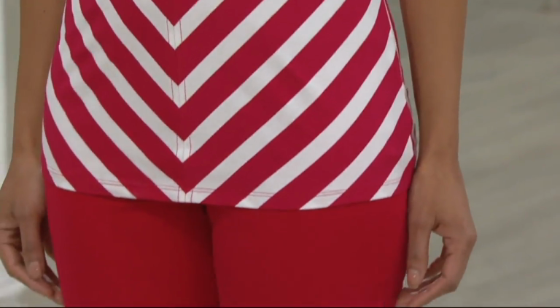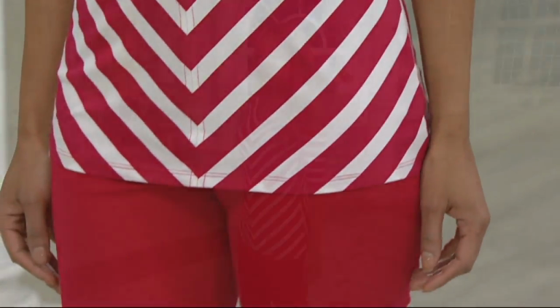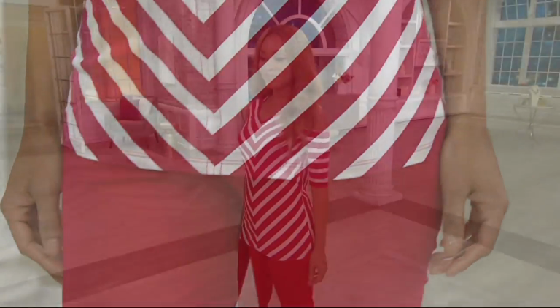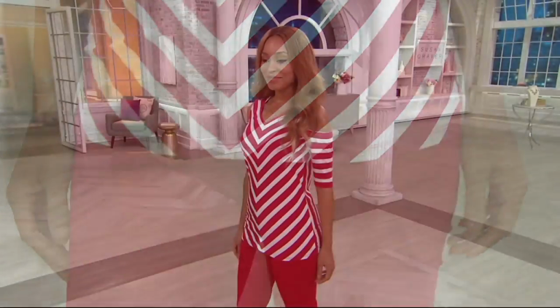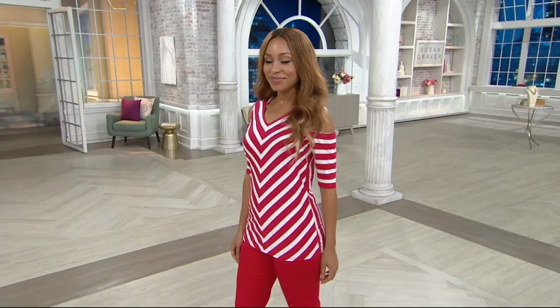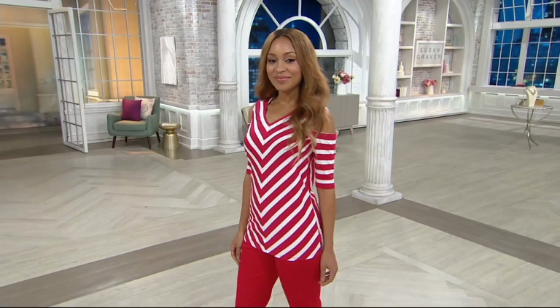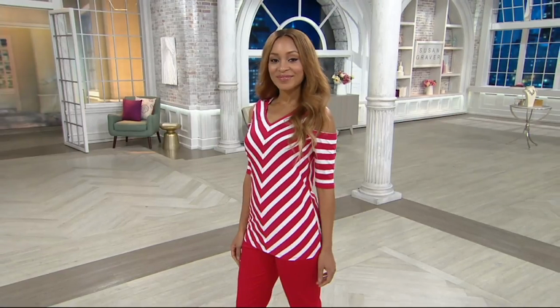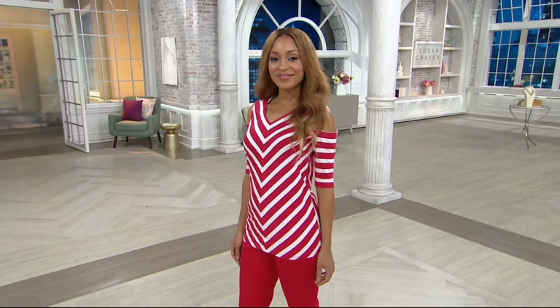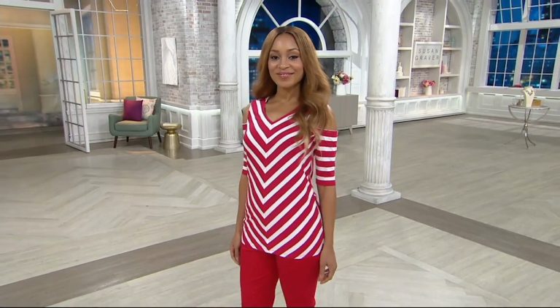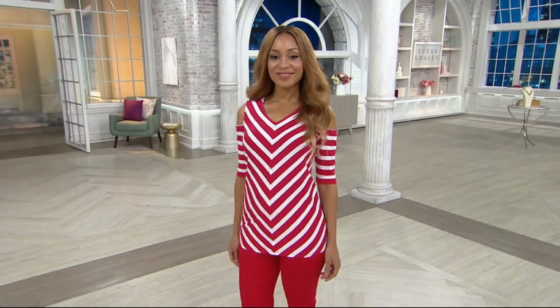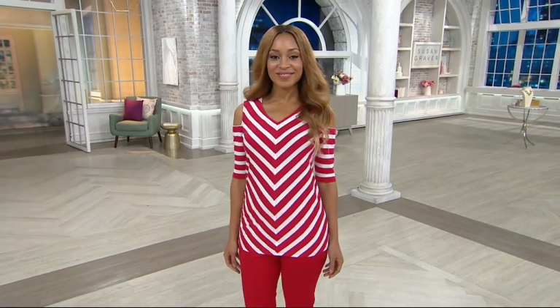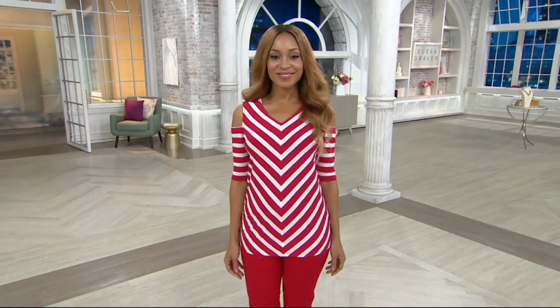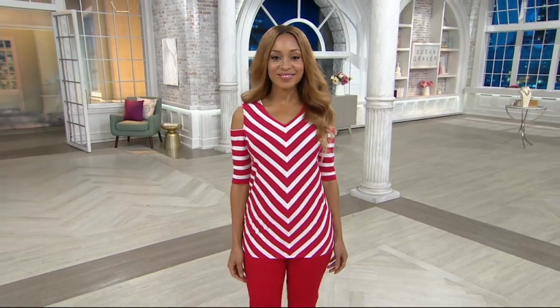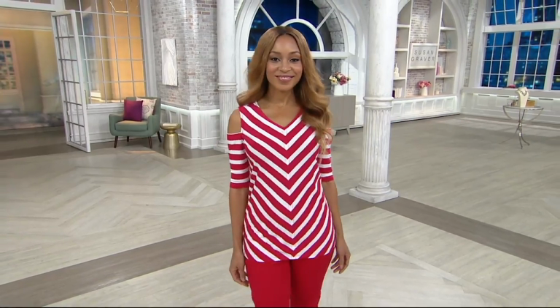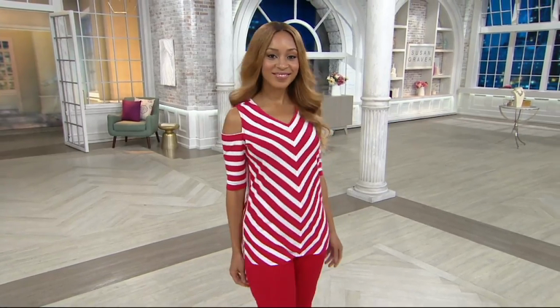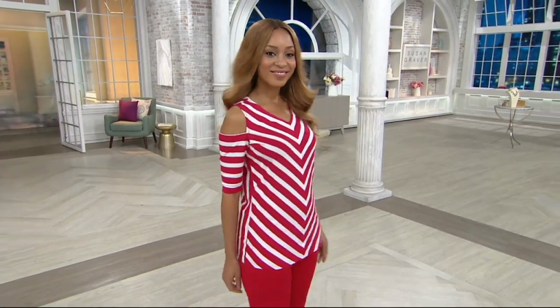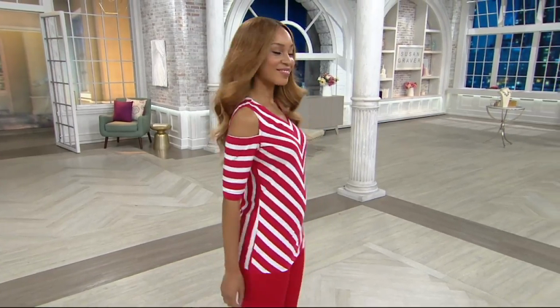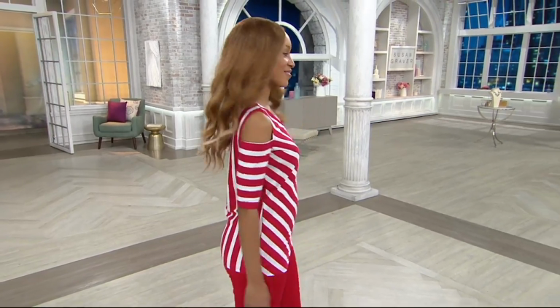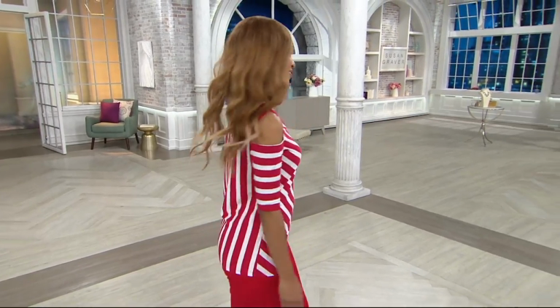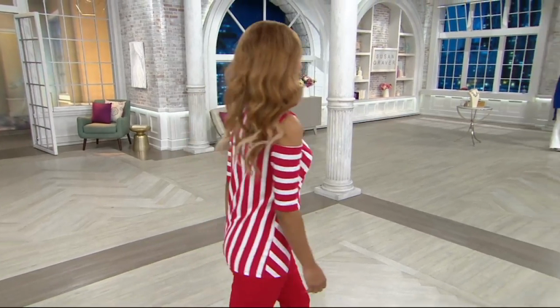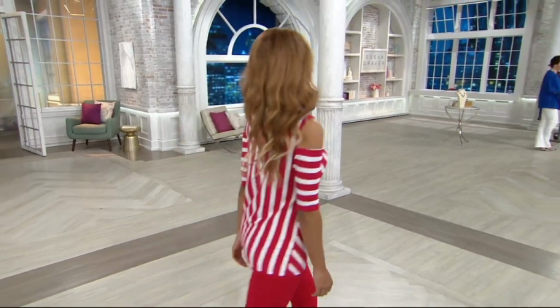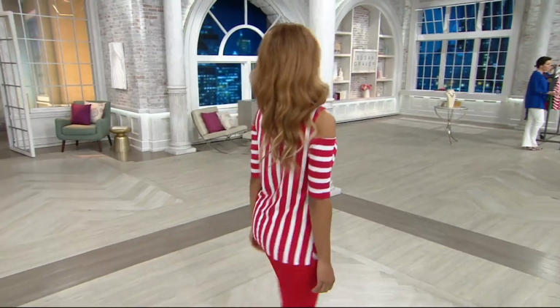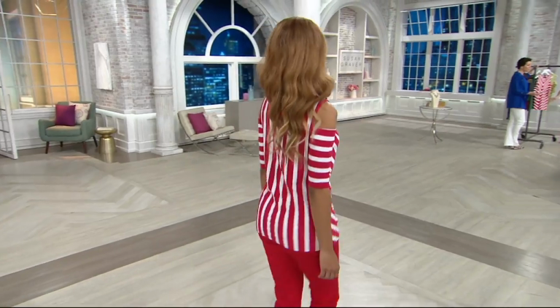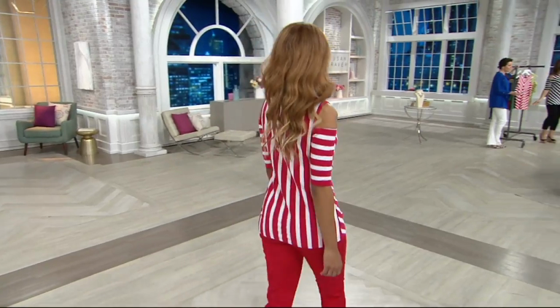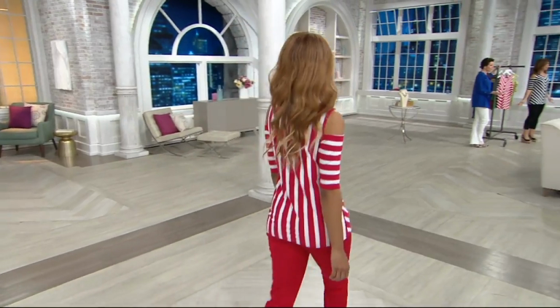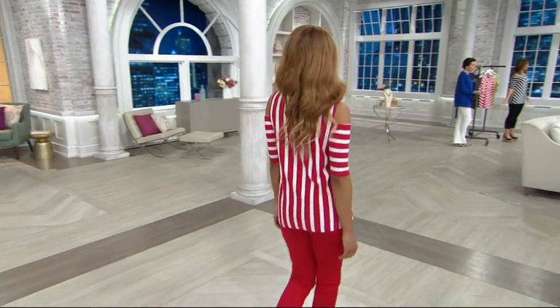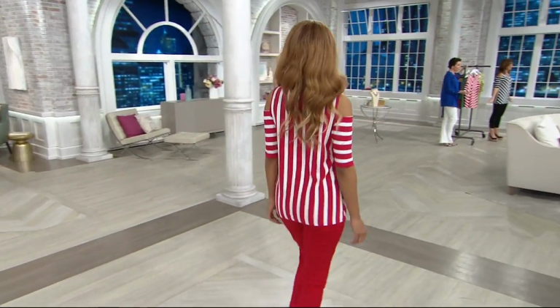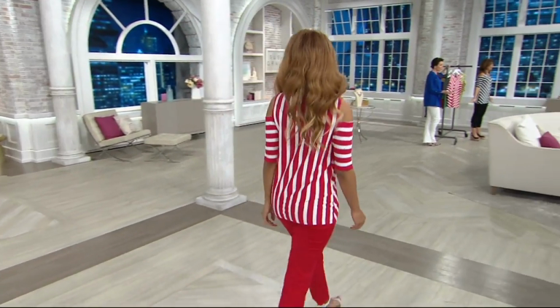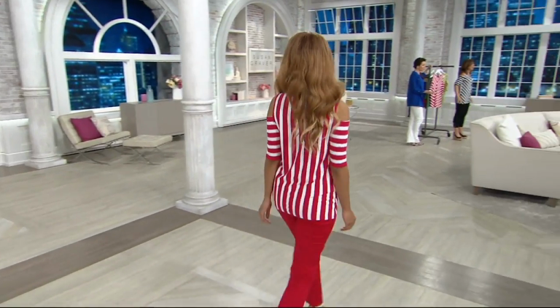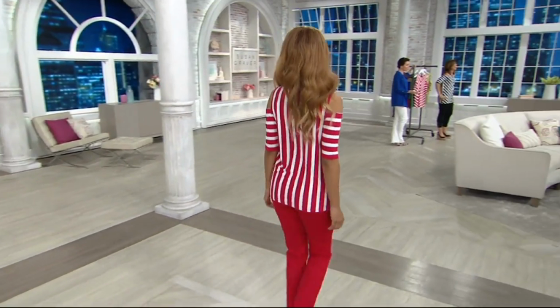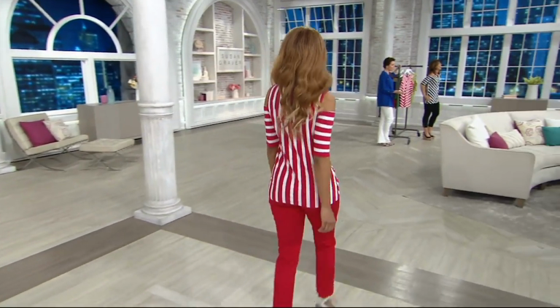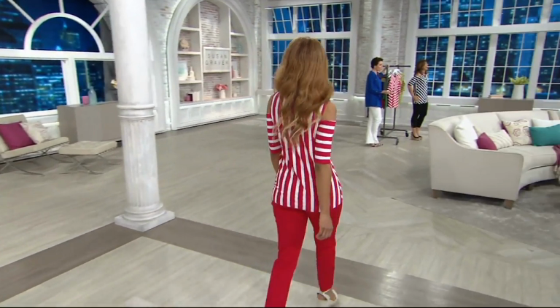Machine wash, tumble dry. We've already sold out of a size in red.